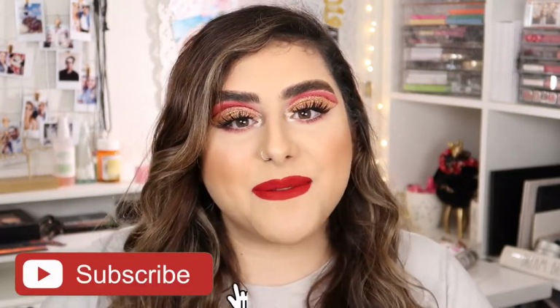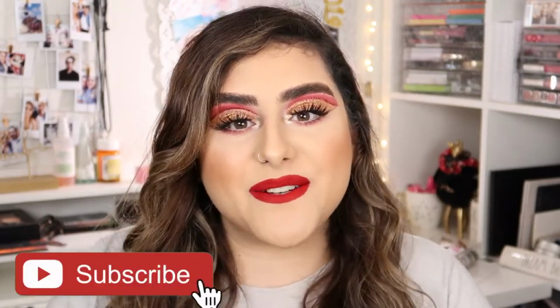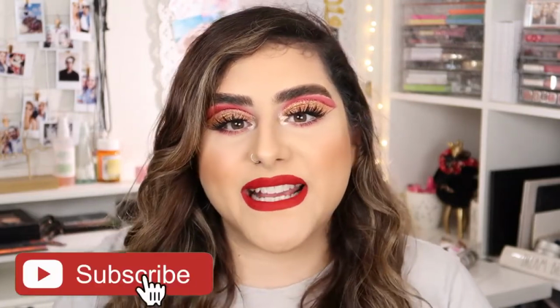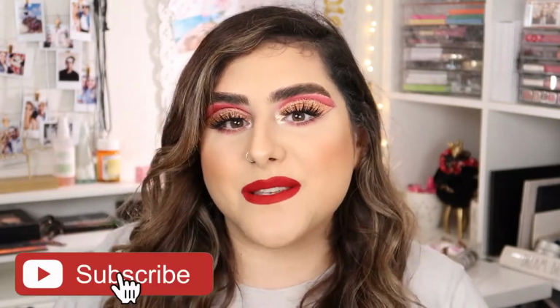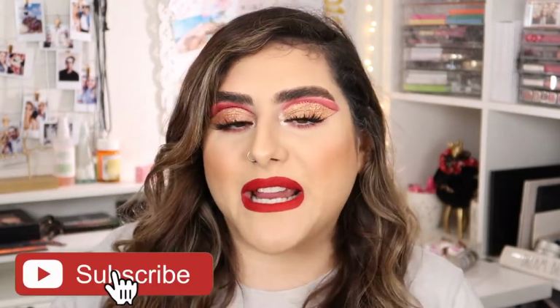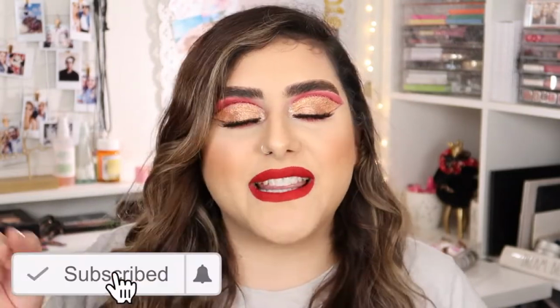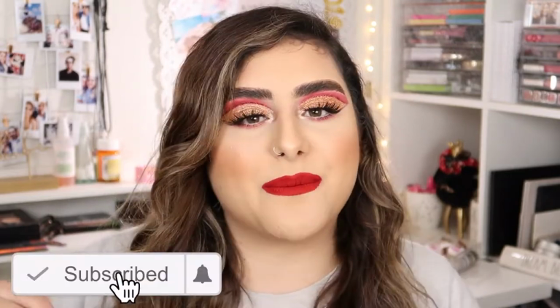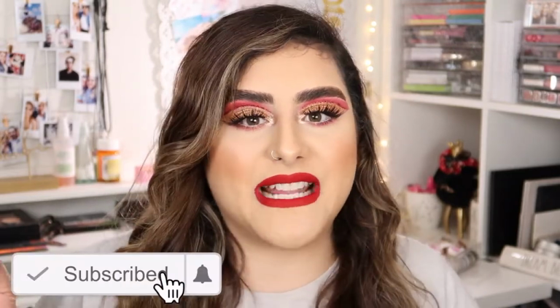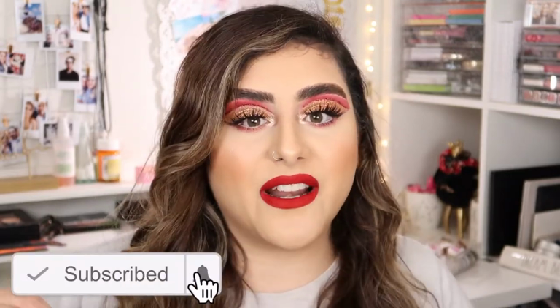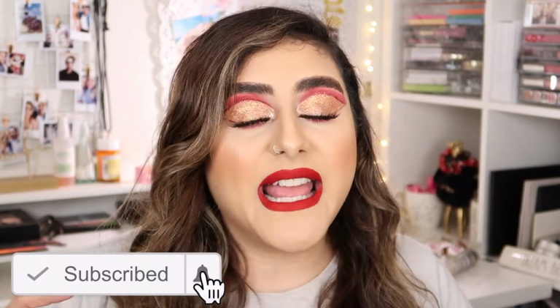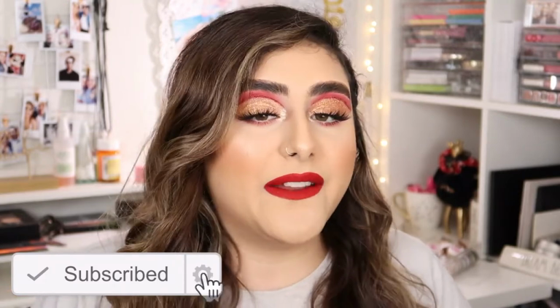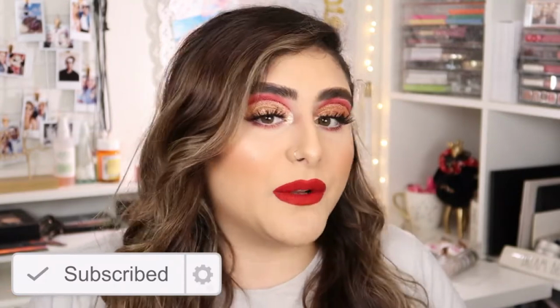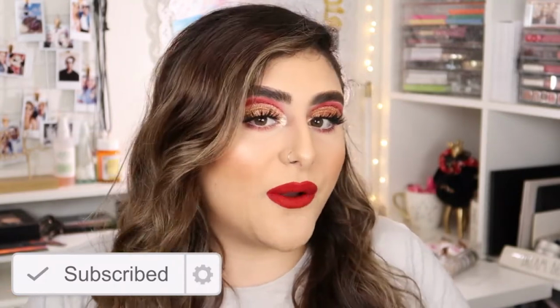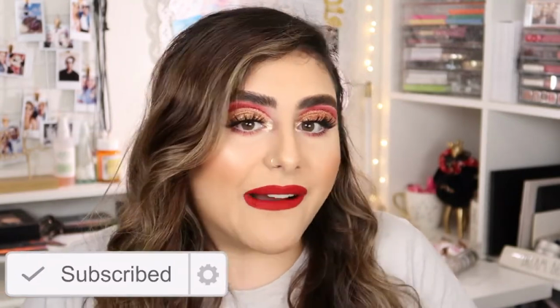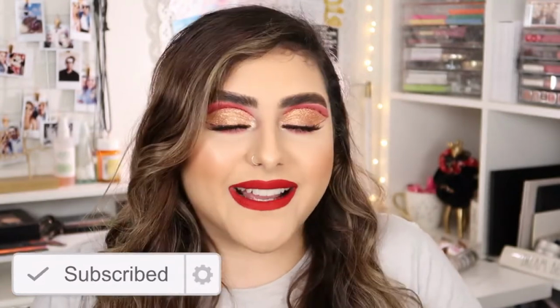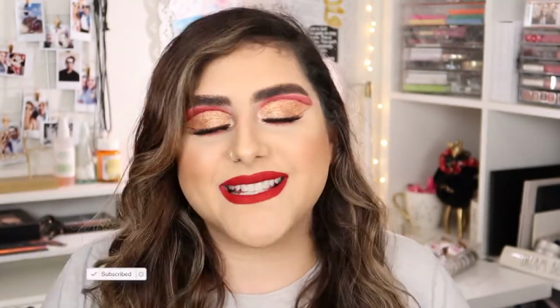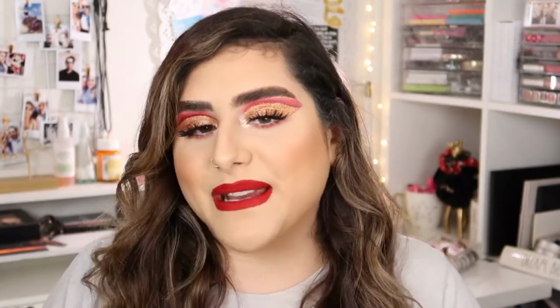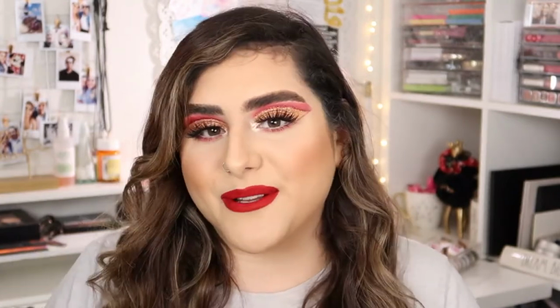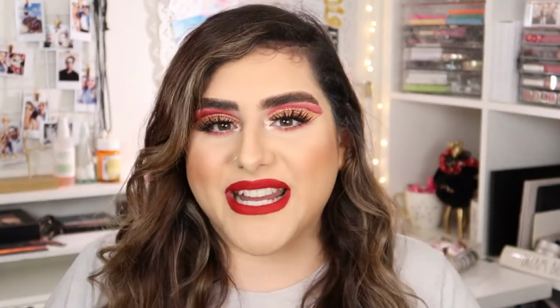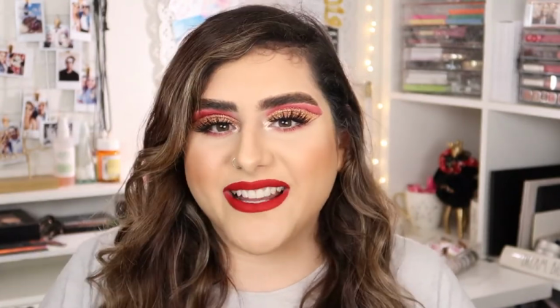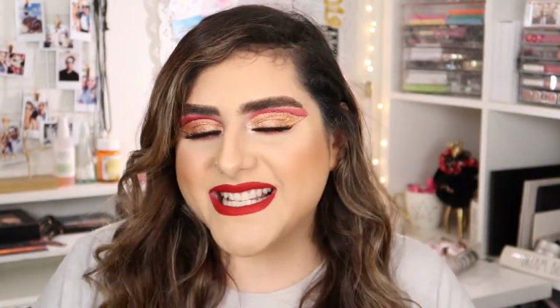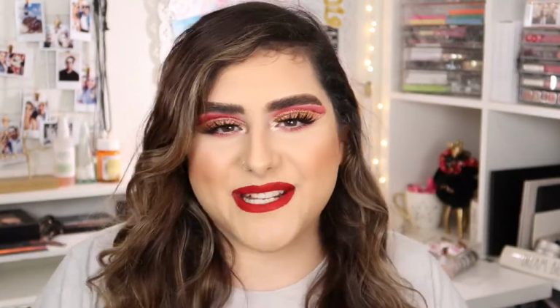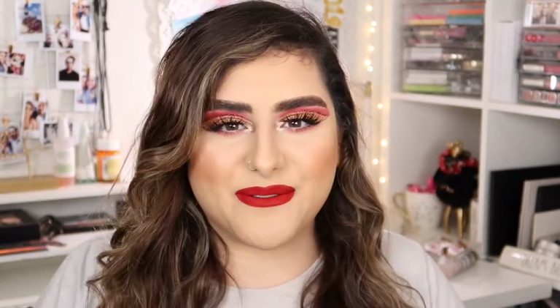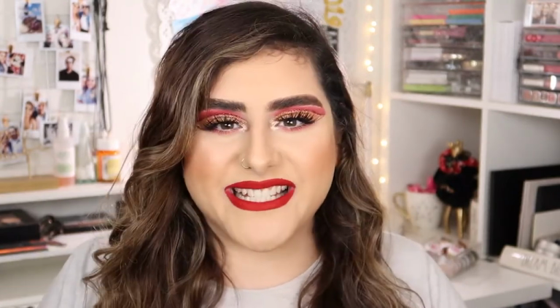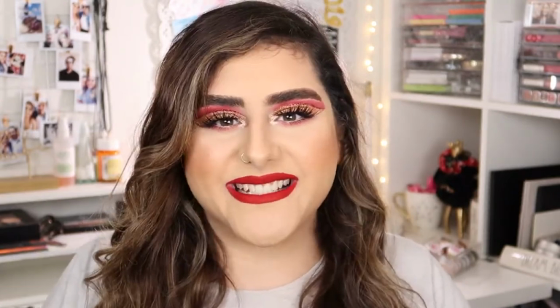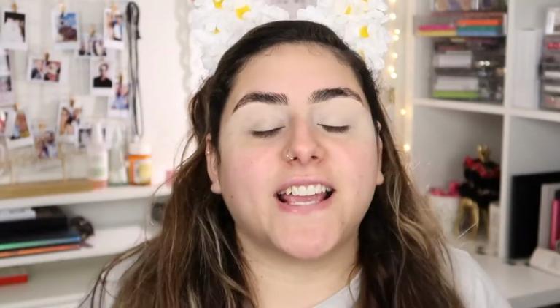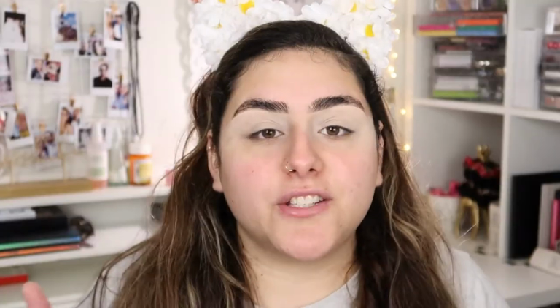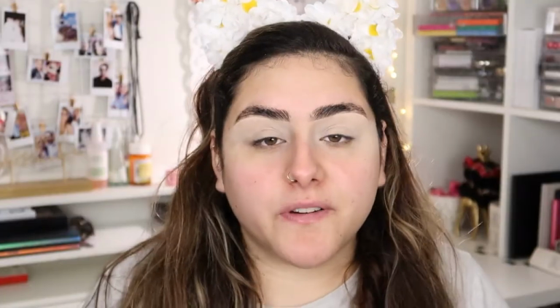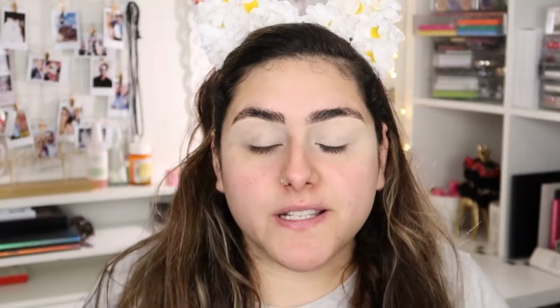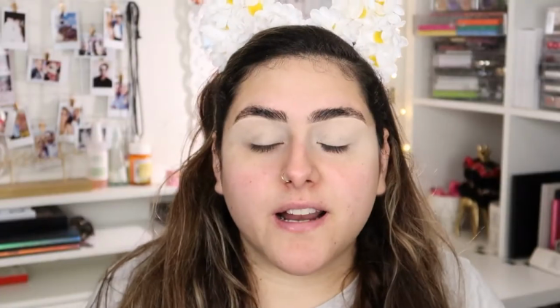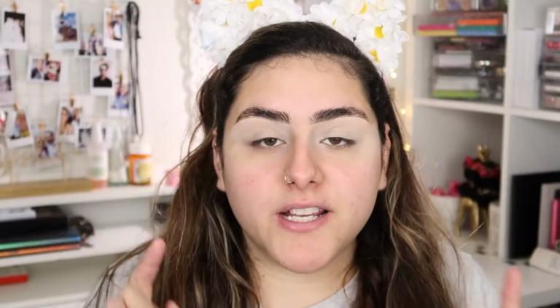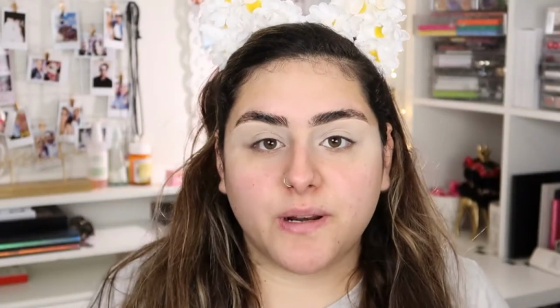Please don't forget to subscribe and hit that little button down there. If you want to know how I got this makeup look, just keep on watching.